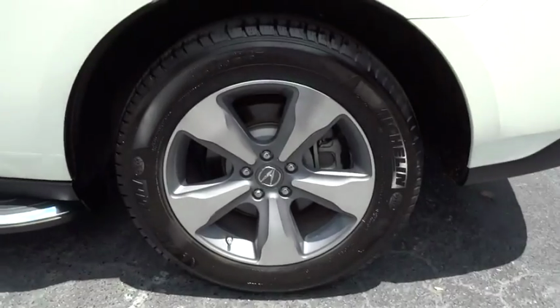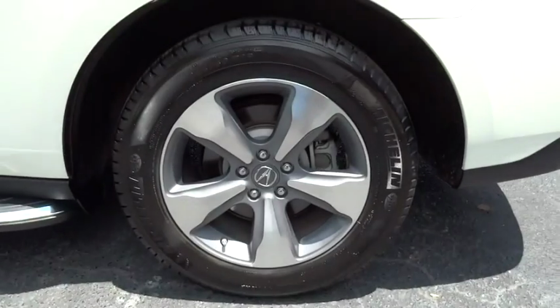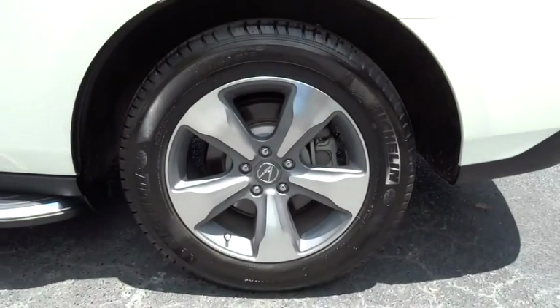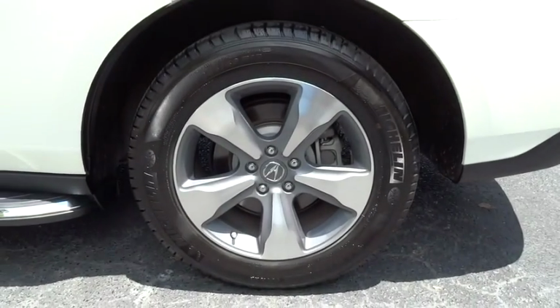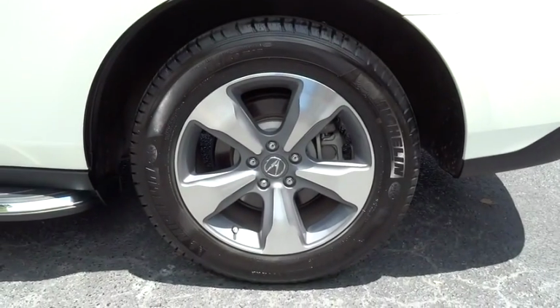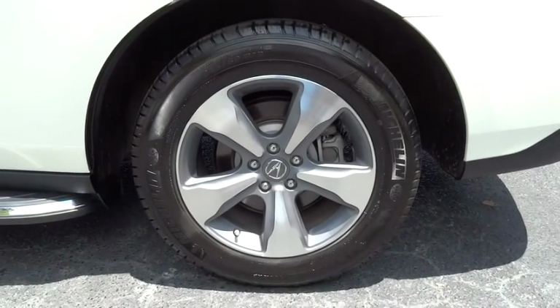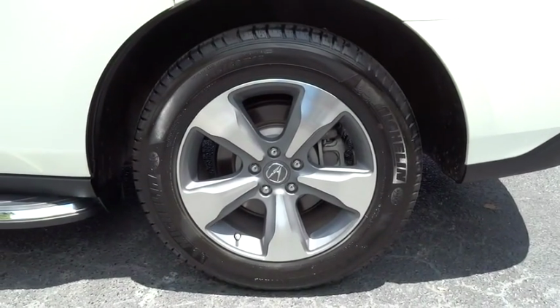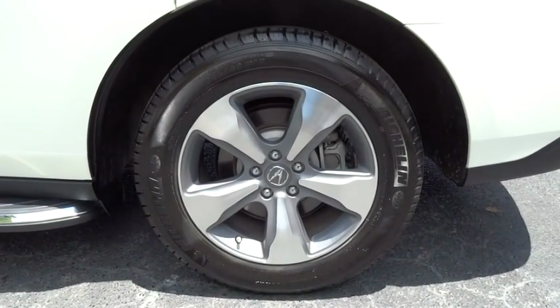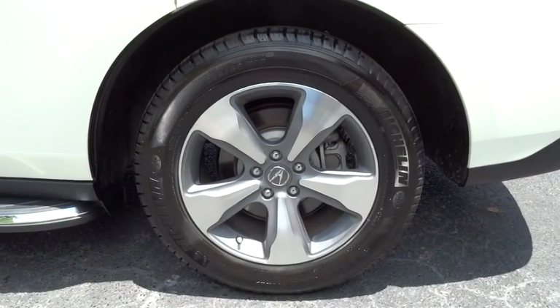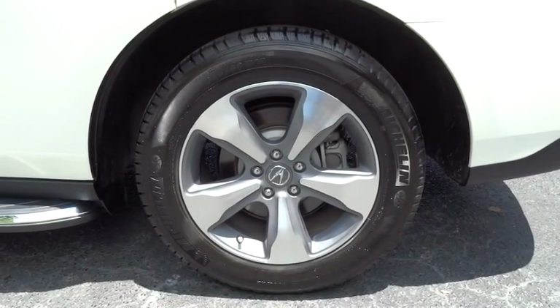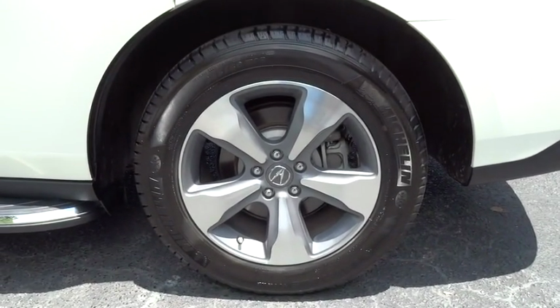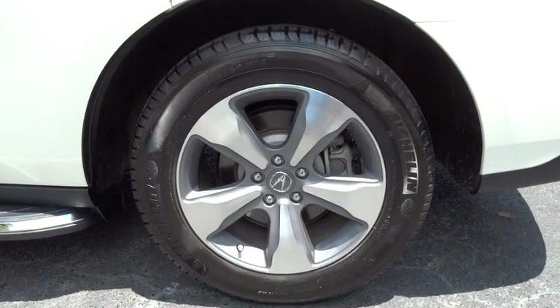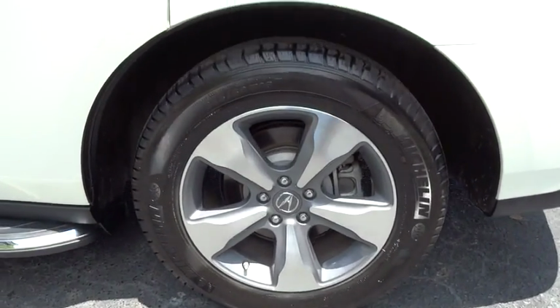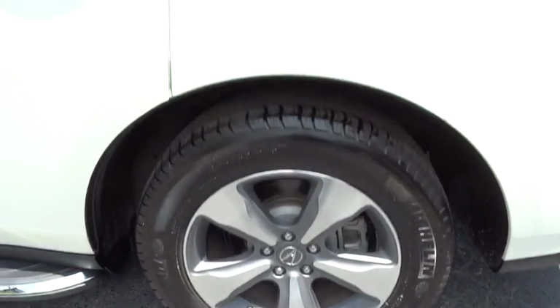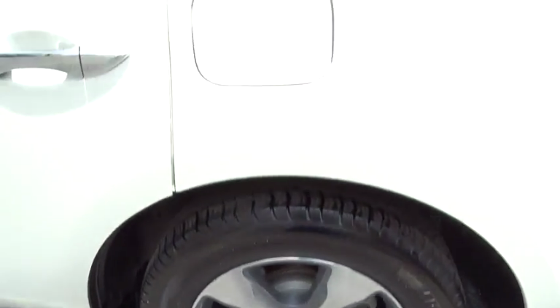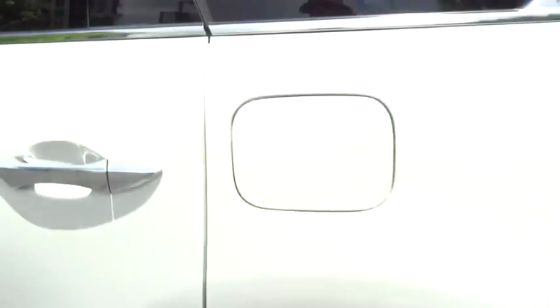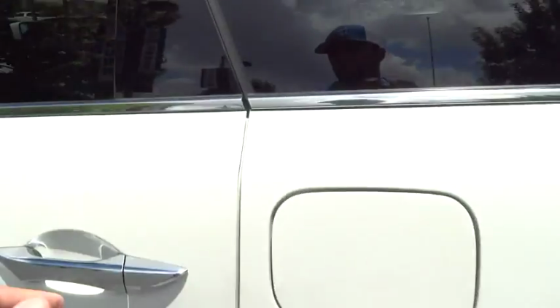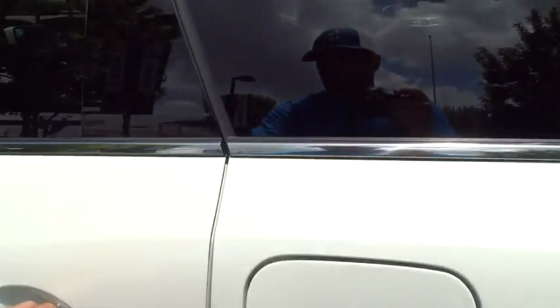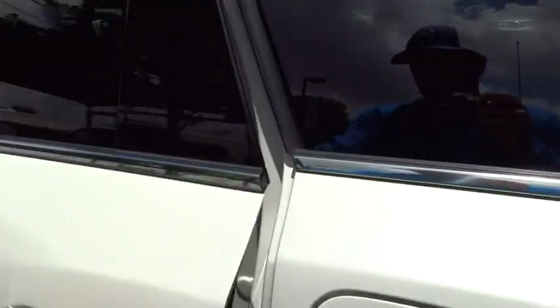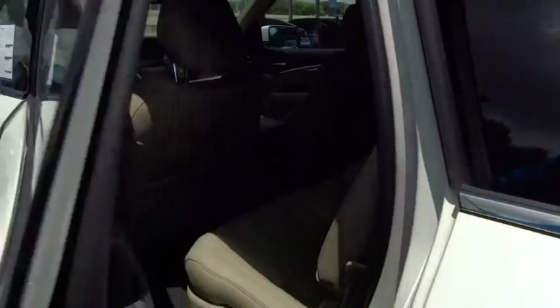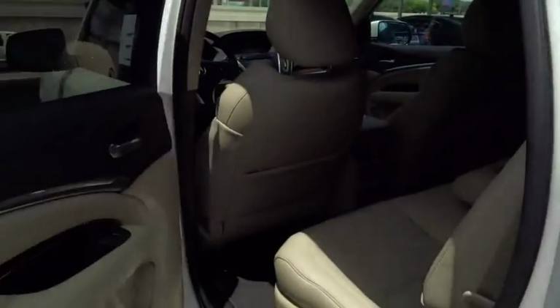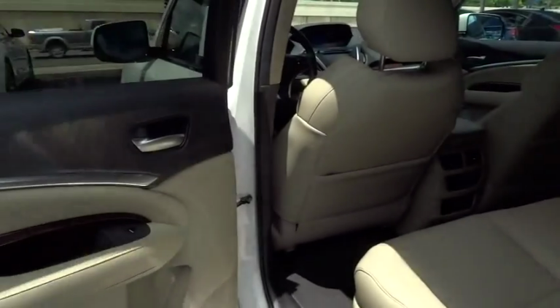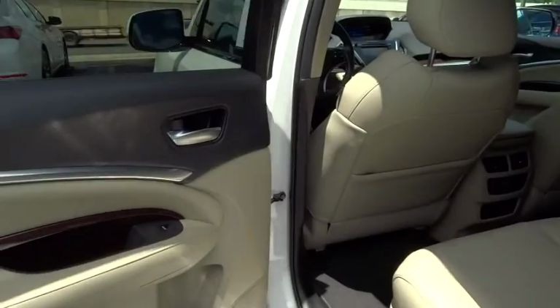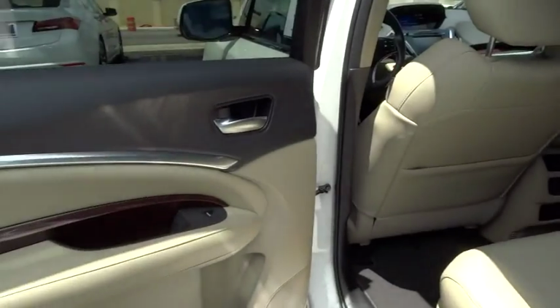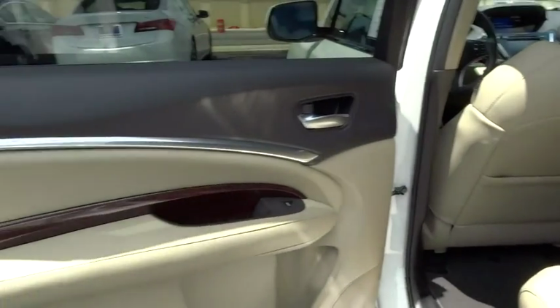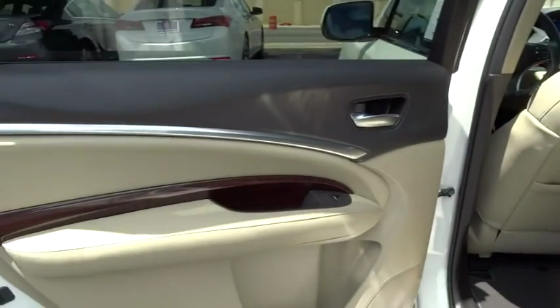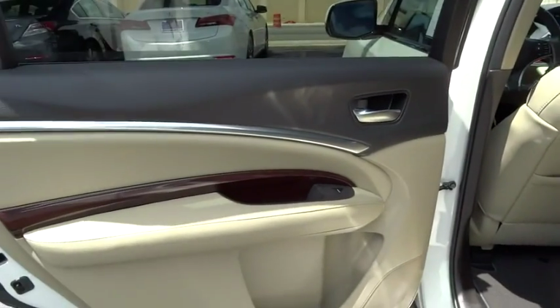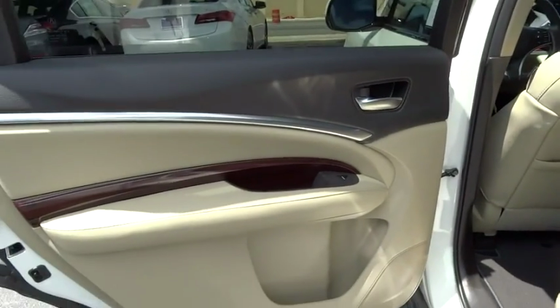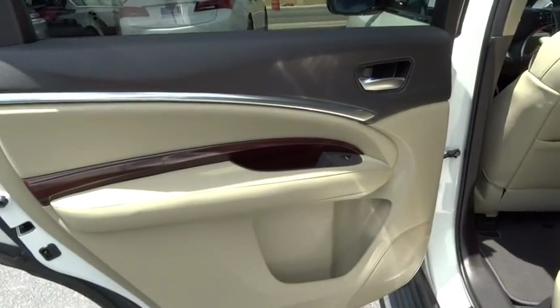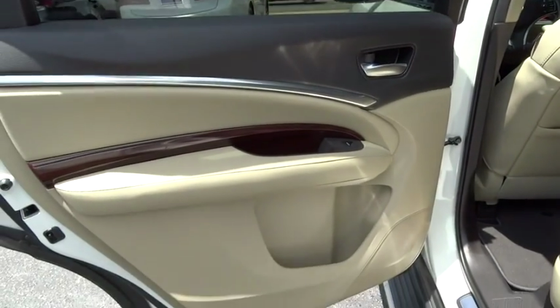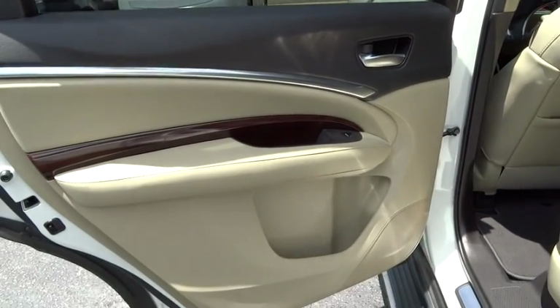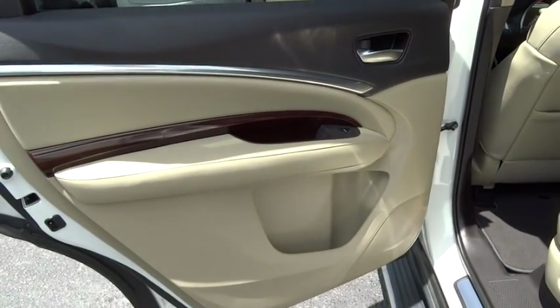Universal garage door opener, FWD, rear defrost, climate control, and AM-FM stereo radio.